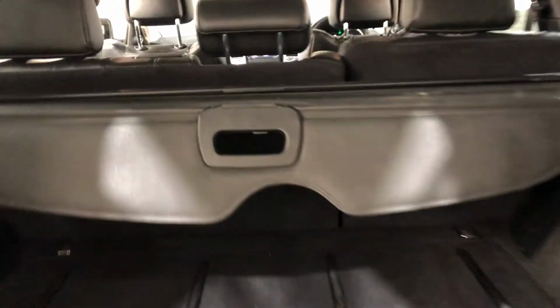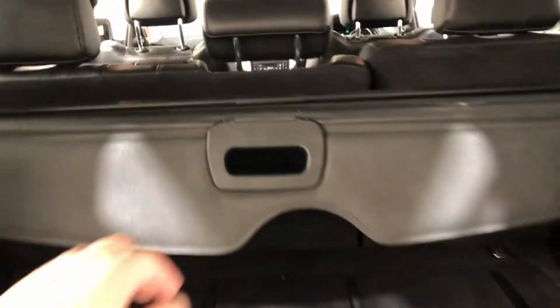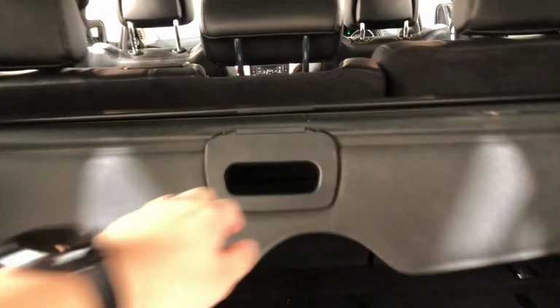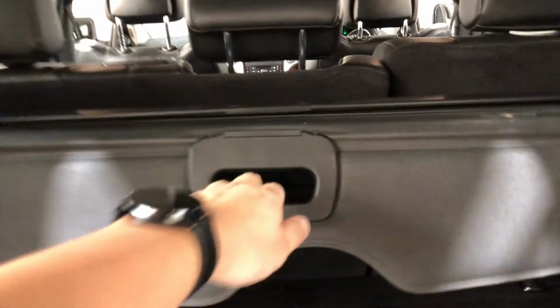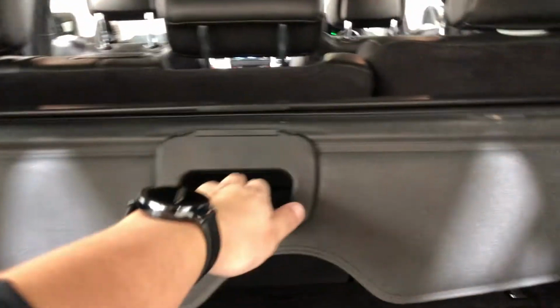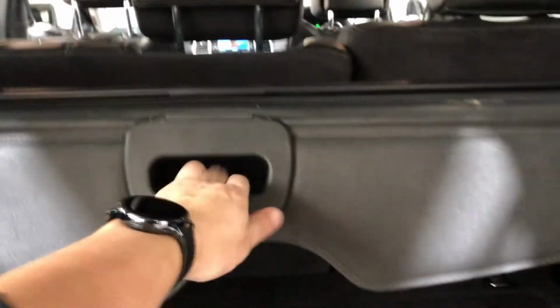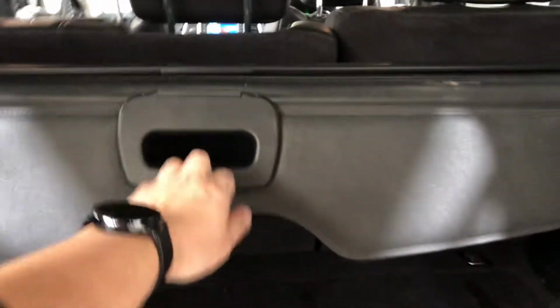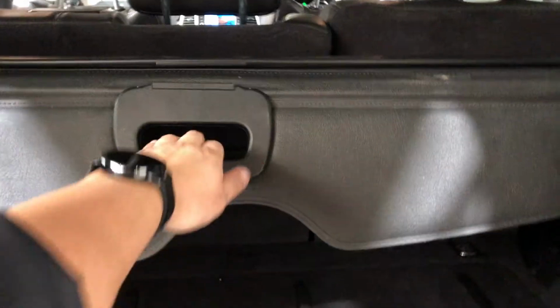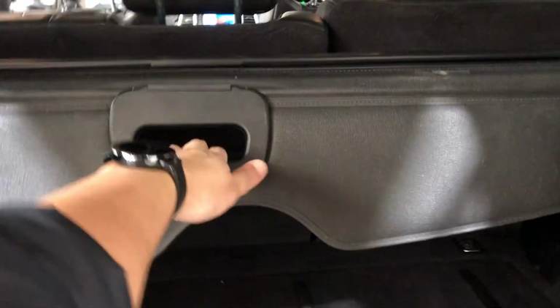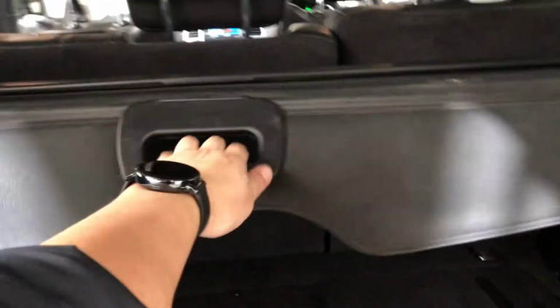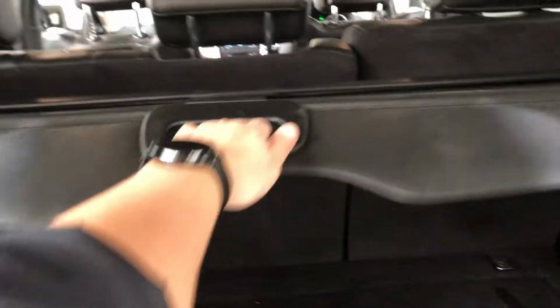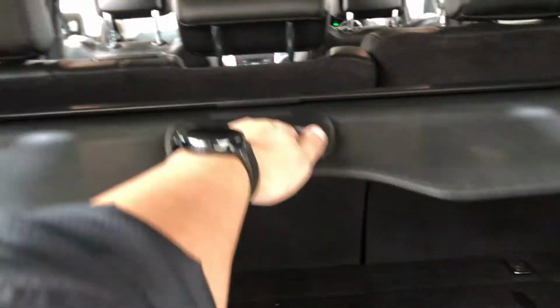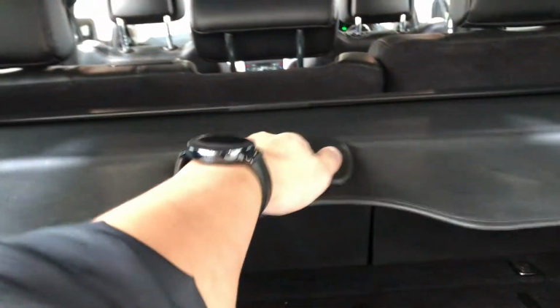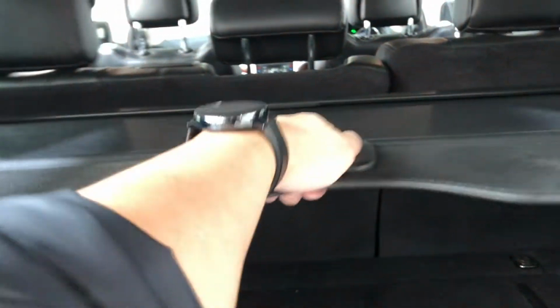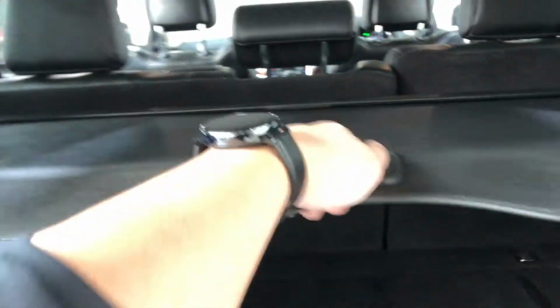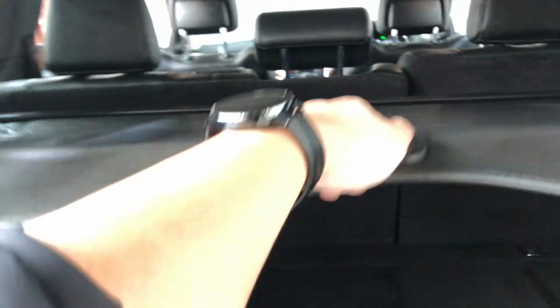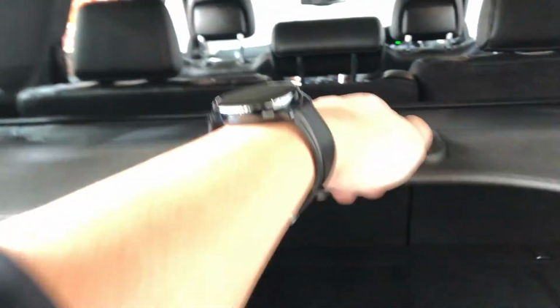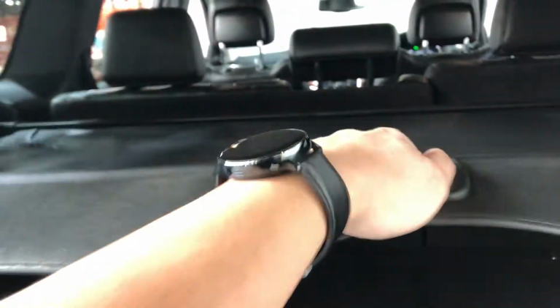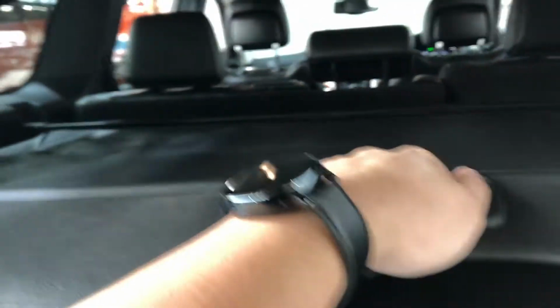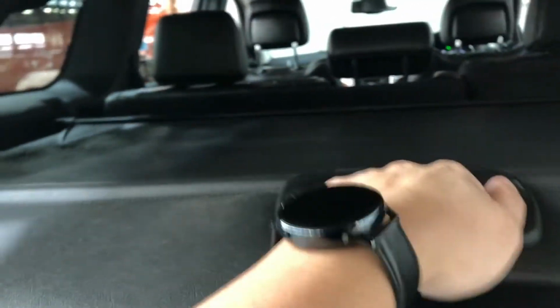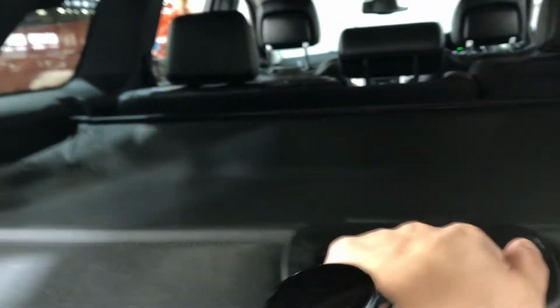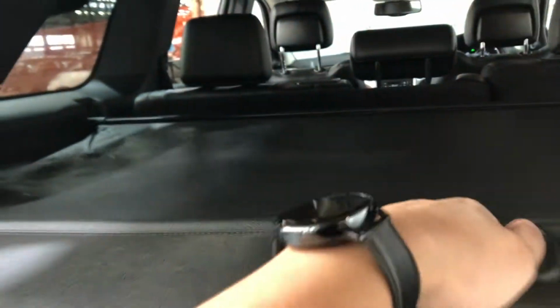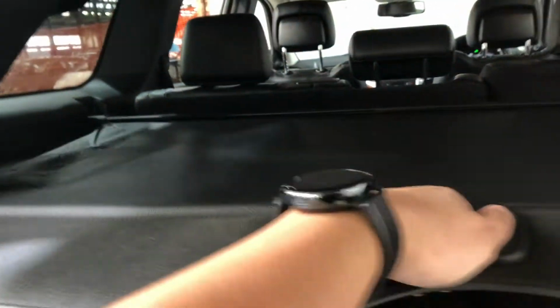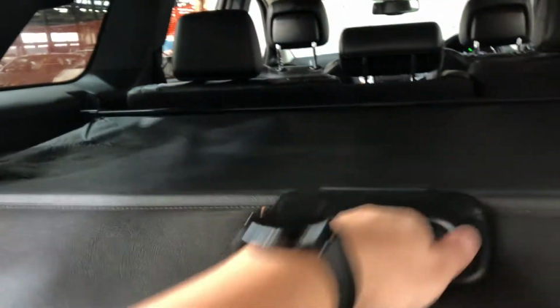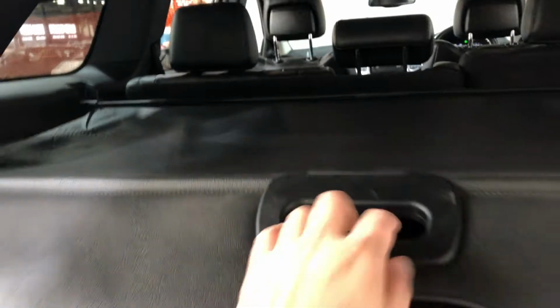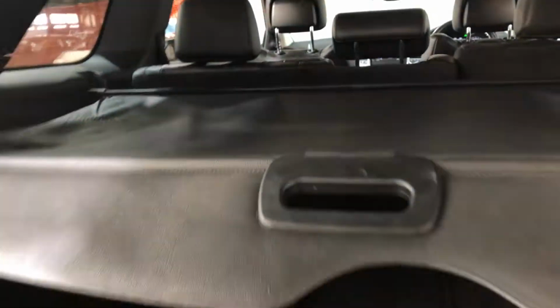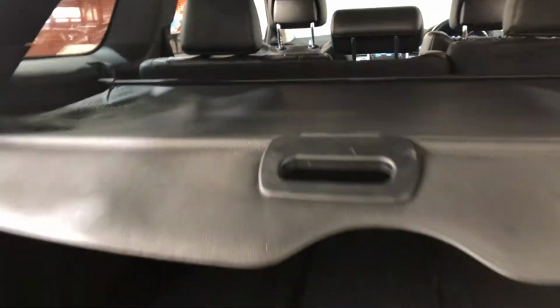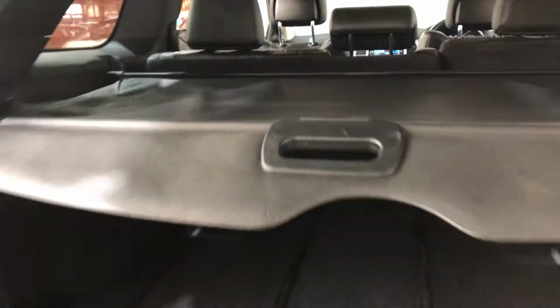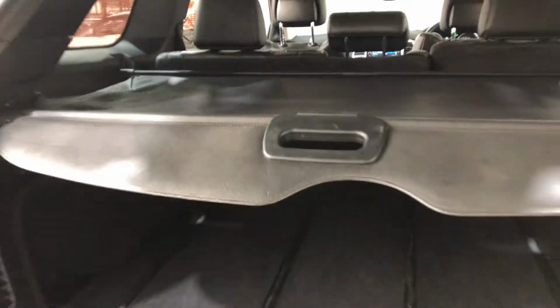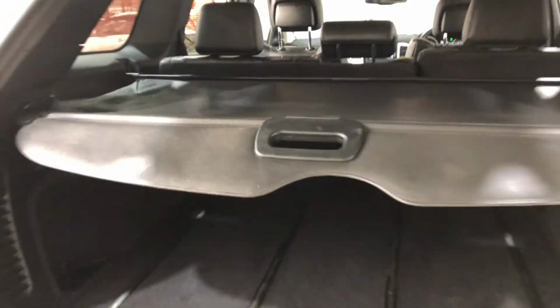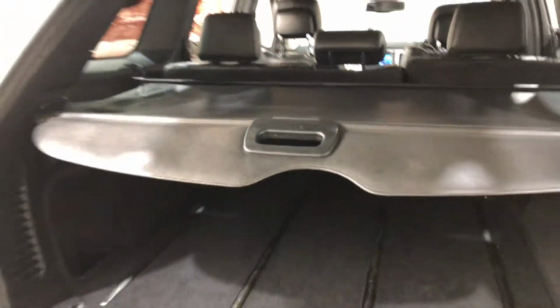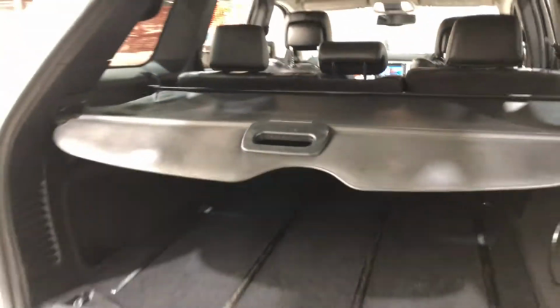This car also comes with a cargo blind, so you can cover your cargo belongings away from other people.